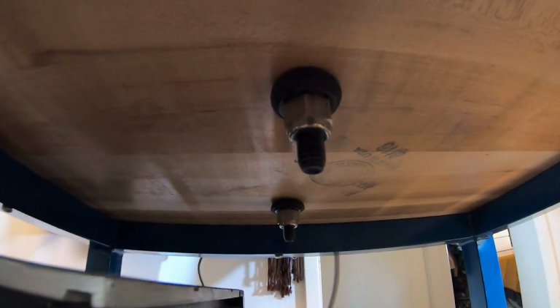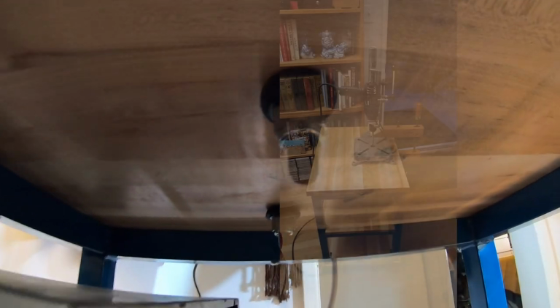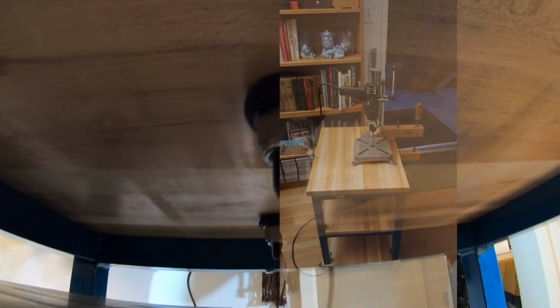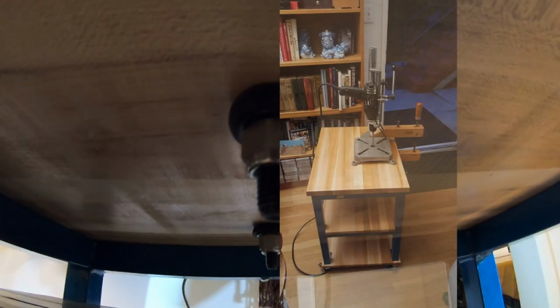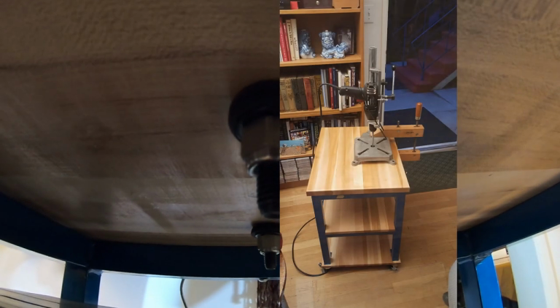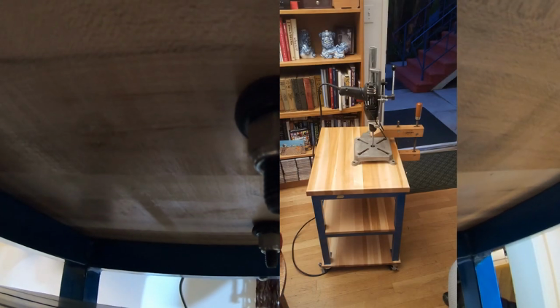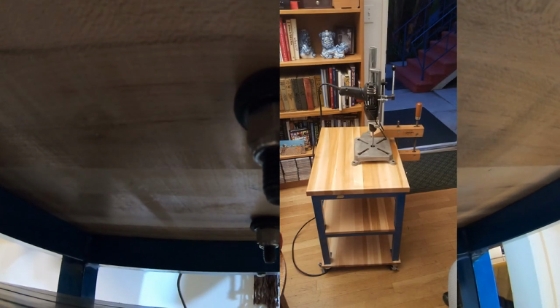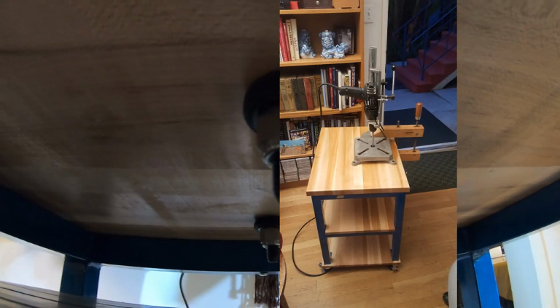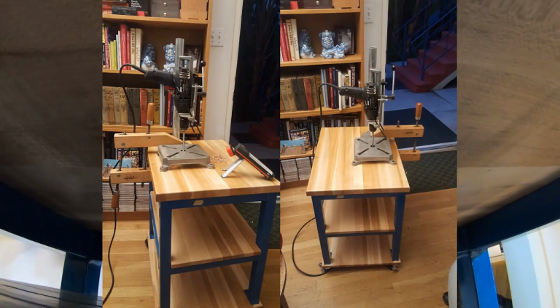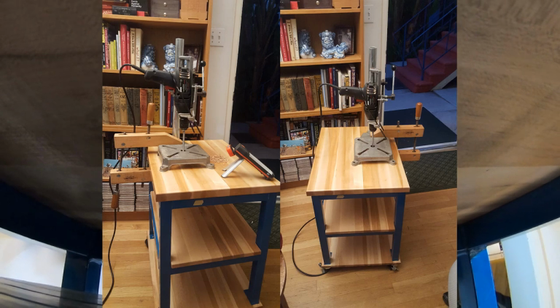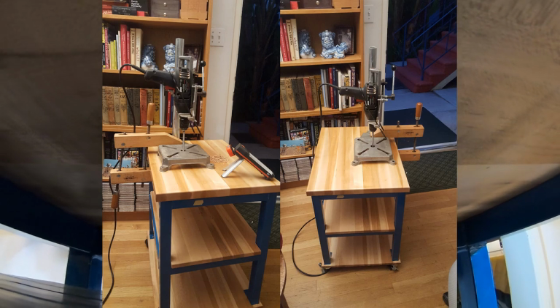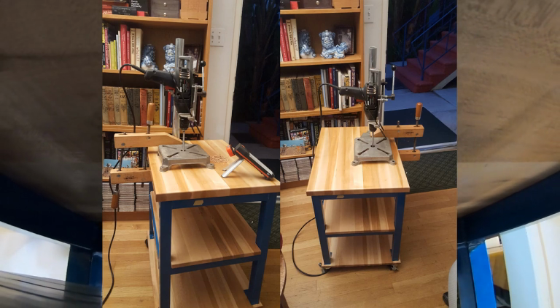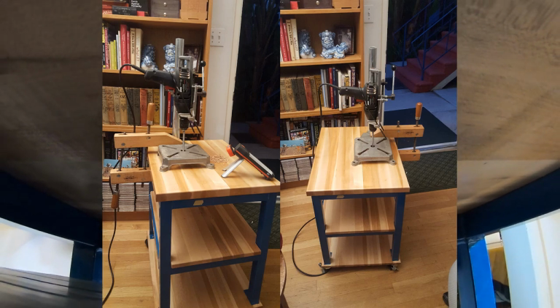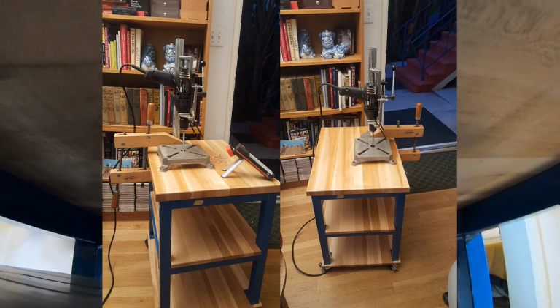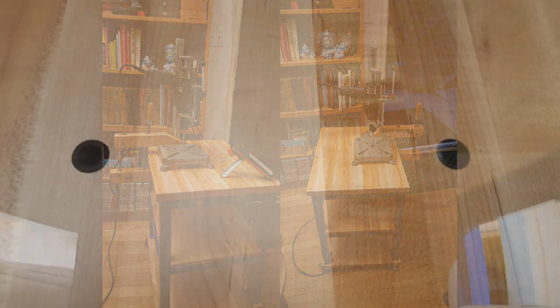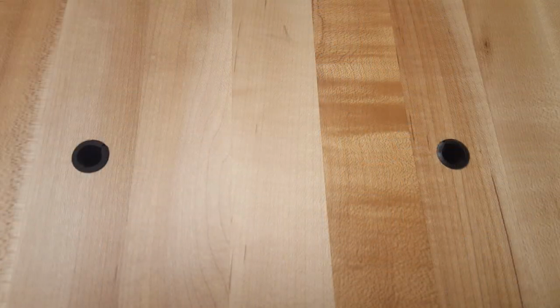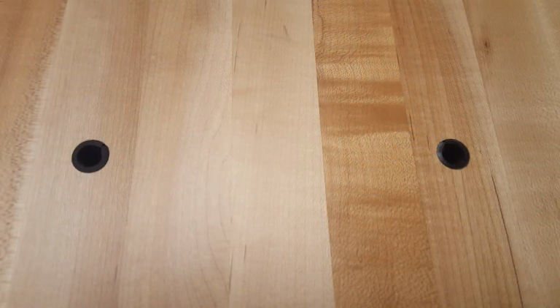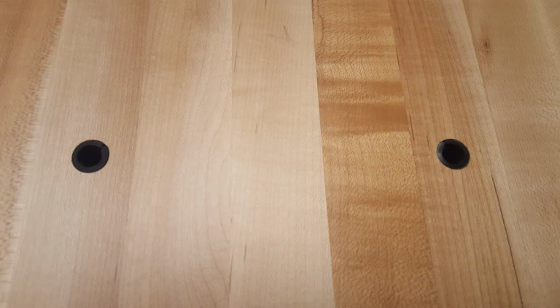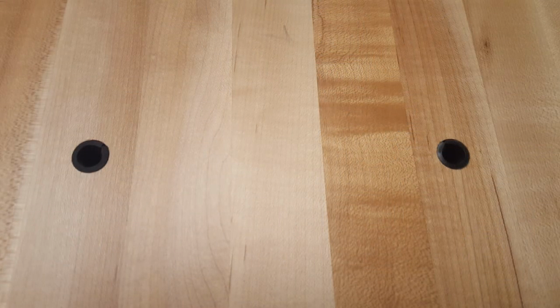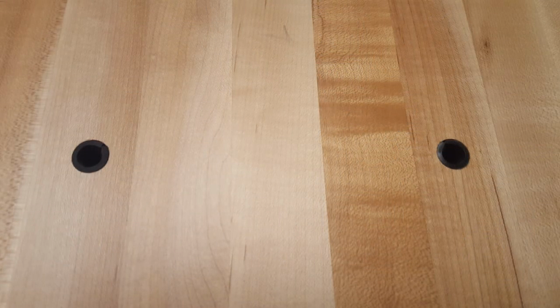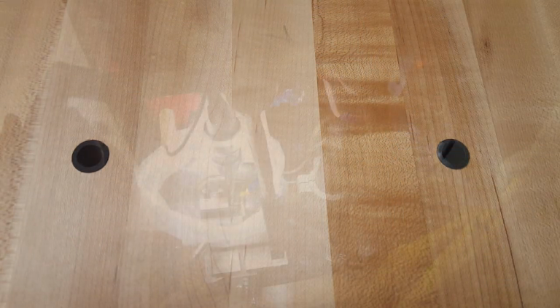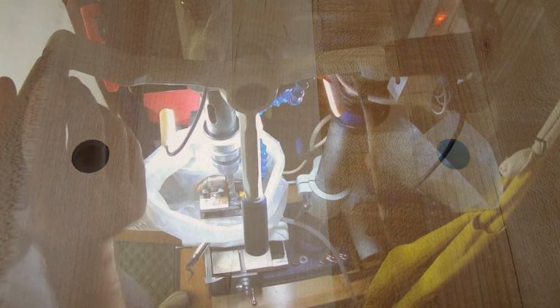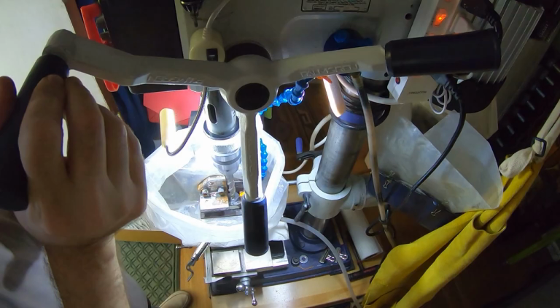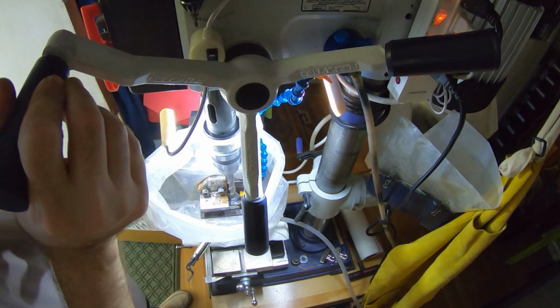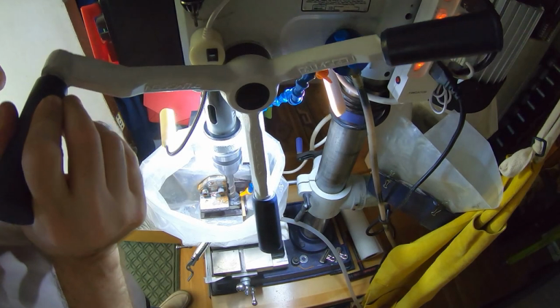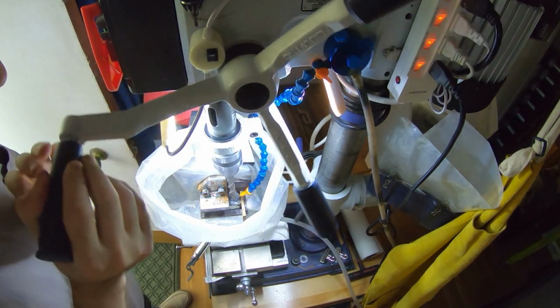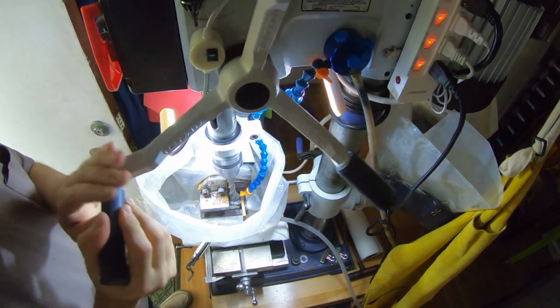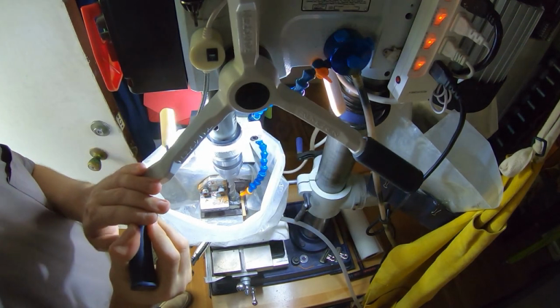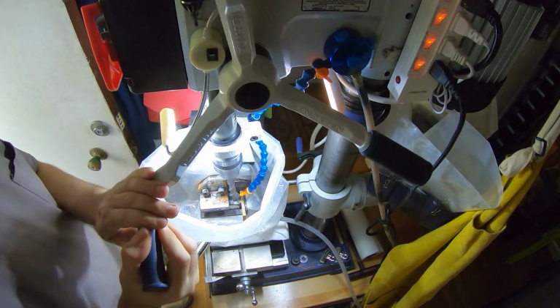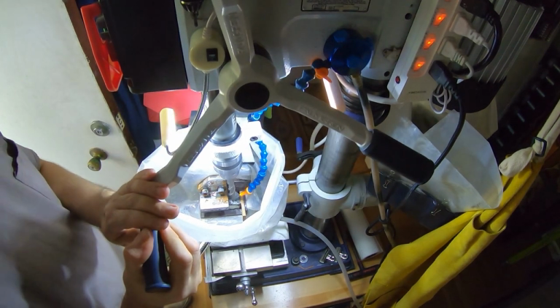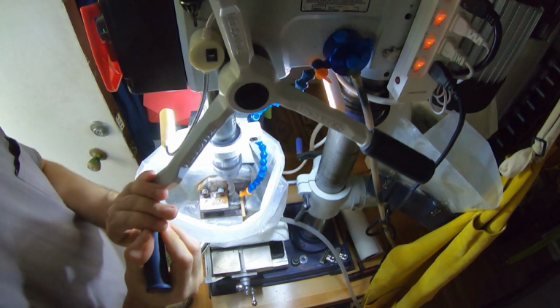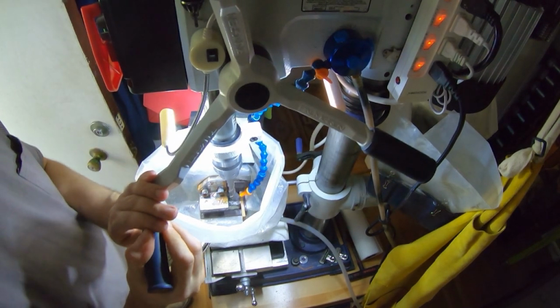Drilling the mounting holes in the cart was the last thing I ever did with my old drill press before retiring it. The results seemed to work pretty good.